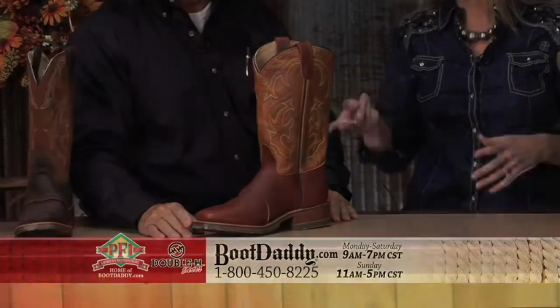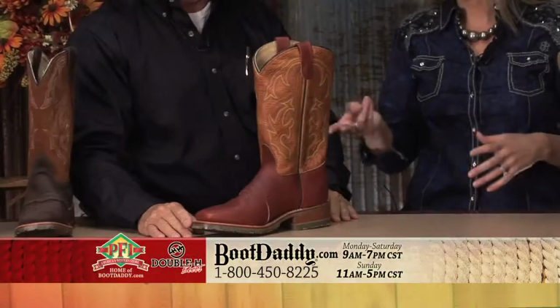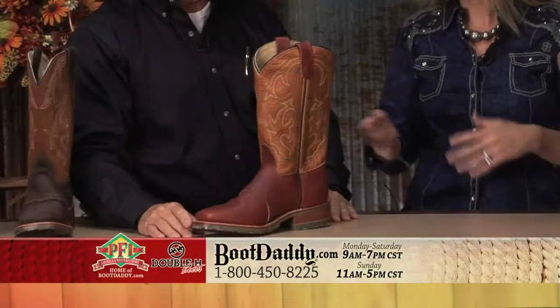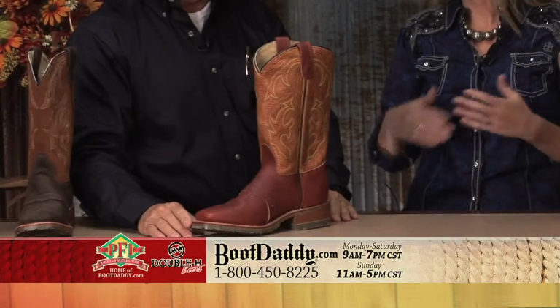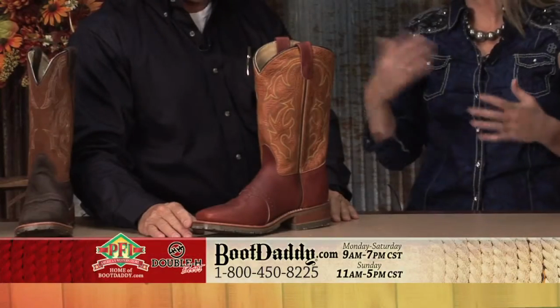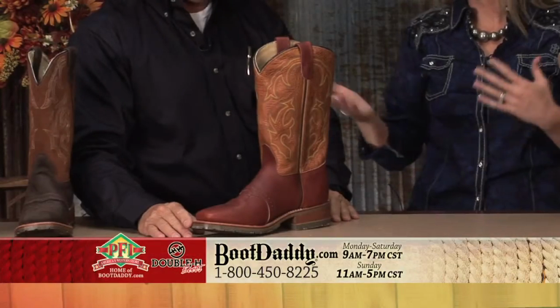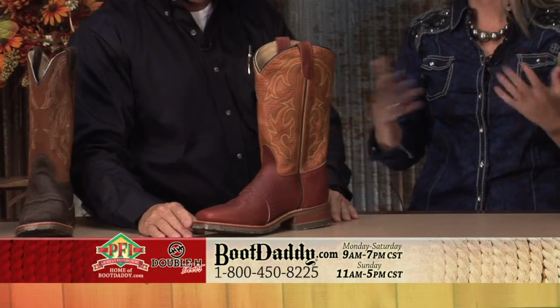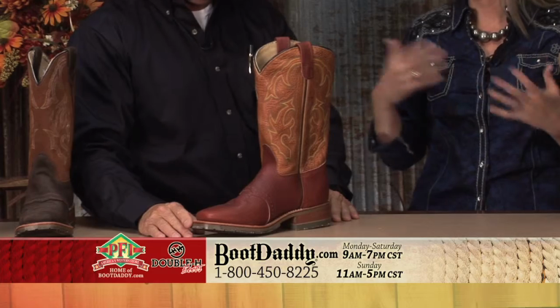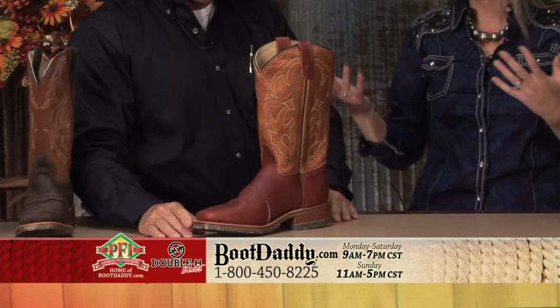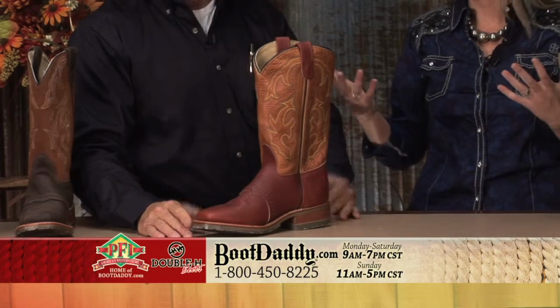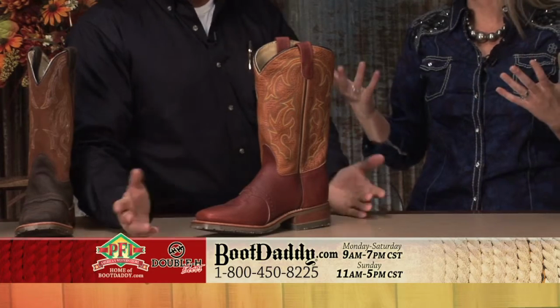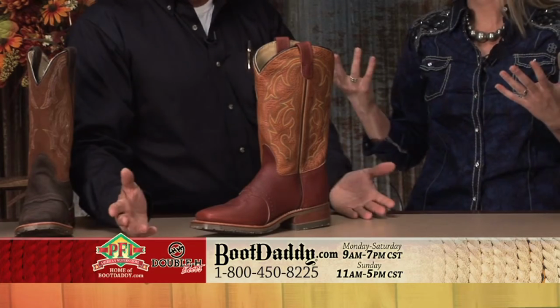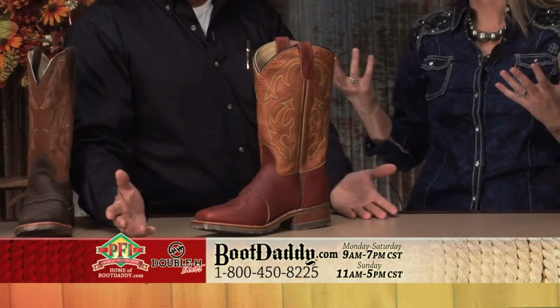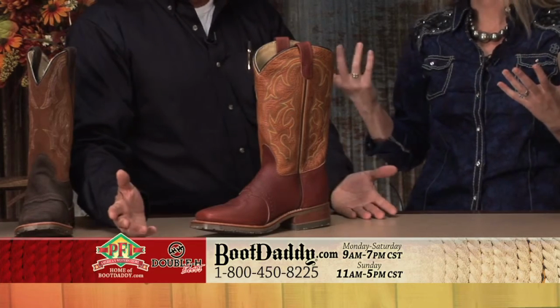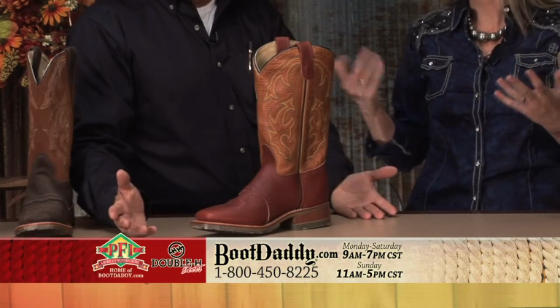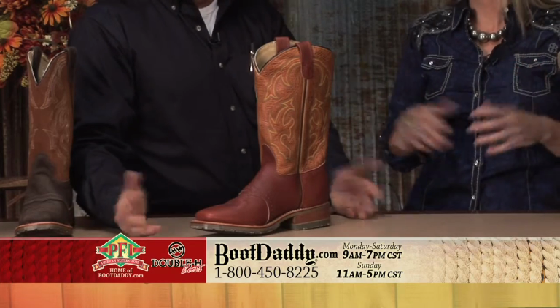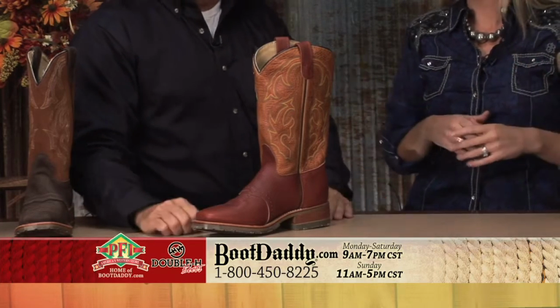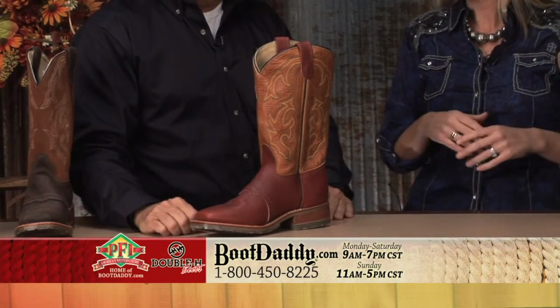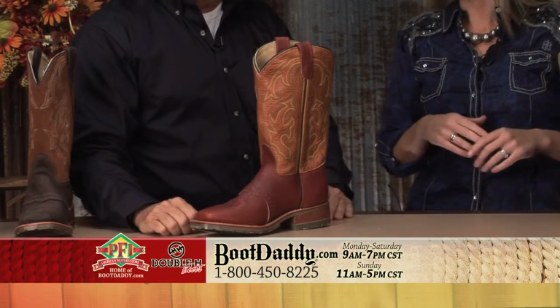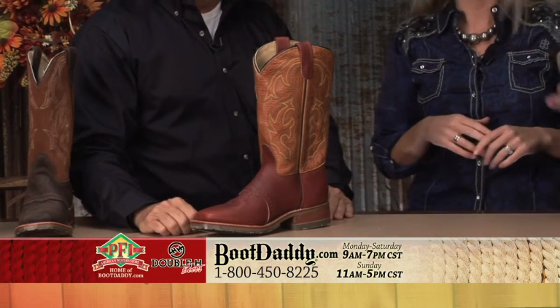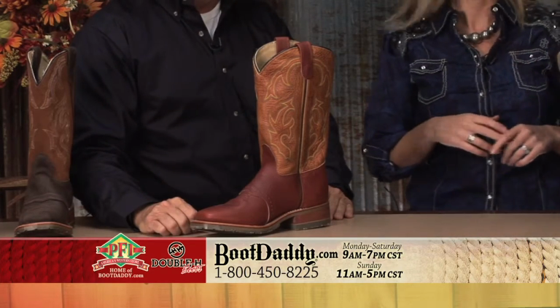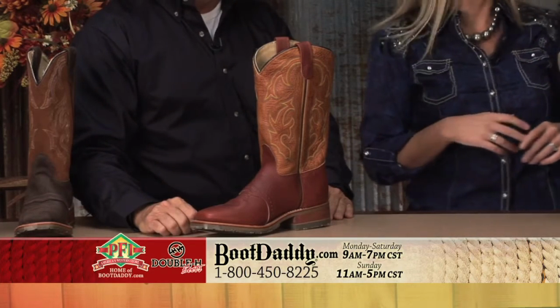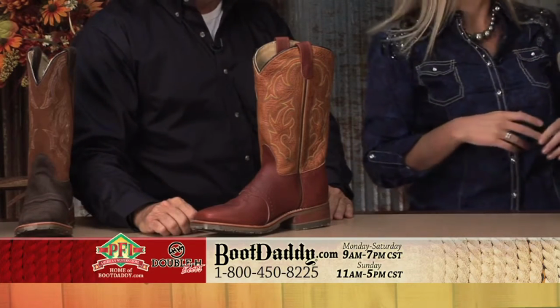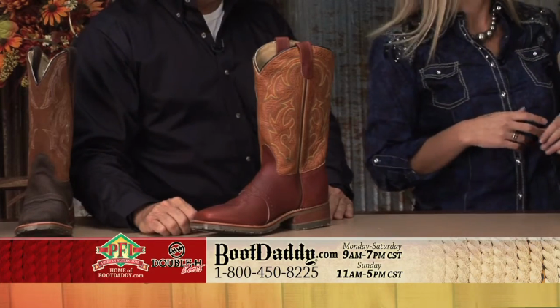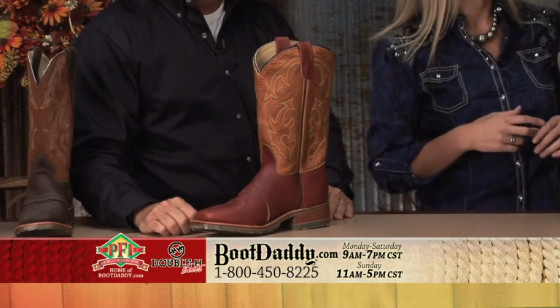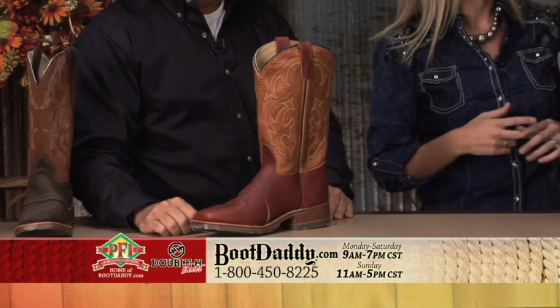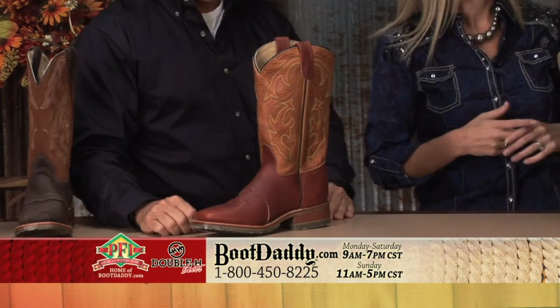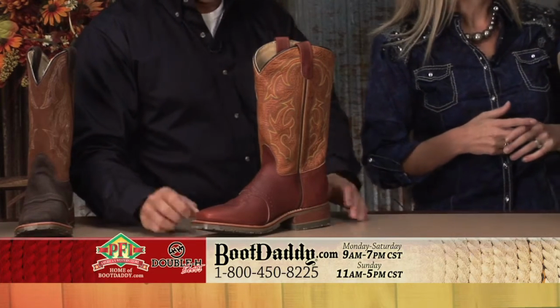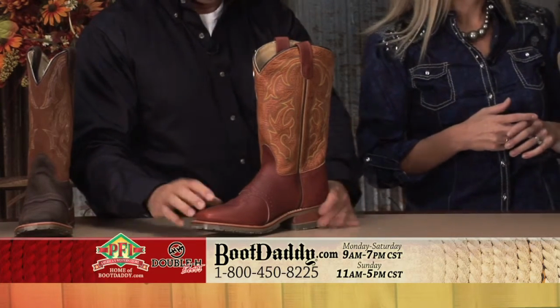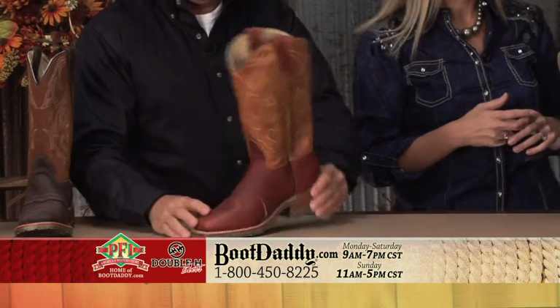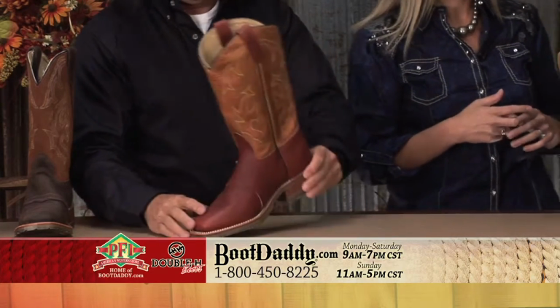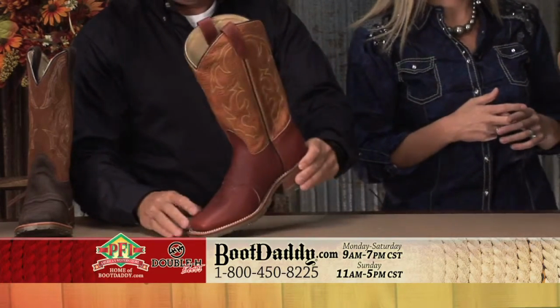With this kind of a boot, you're not going to have to take anything. They dress up real easy. The perfs look so good on that leather.